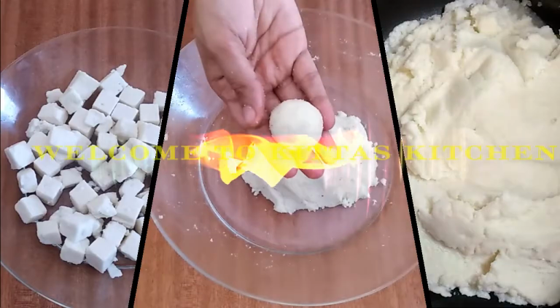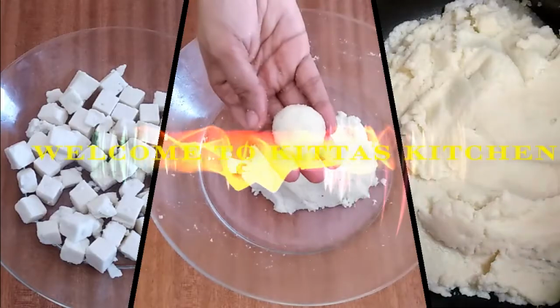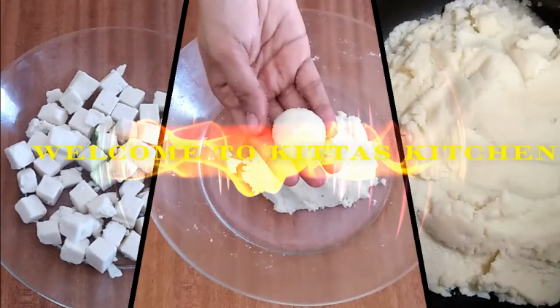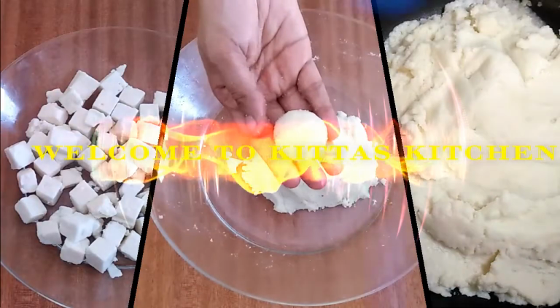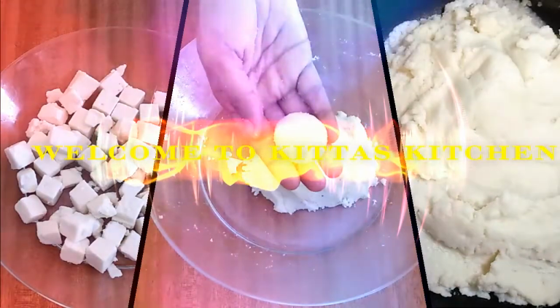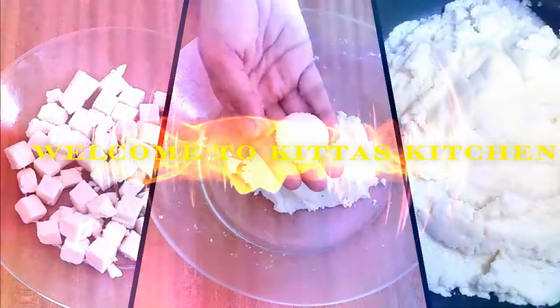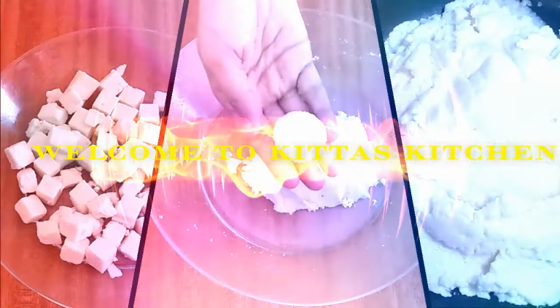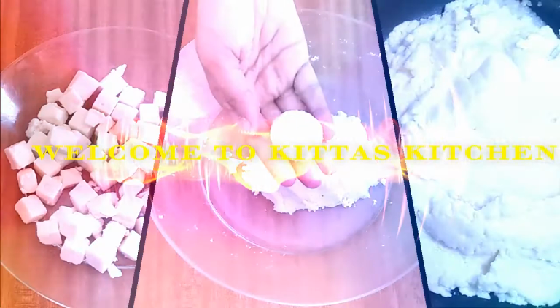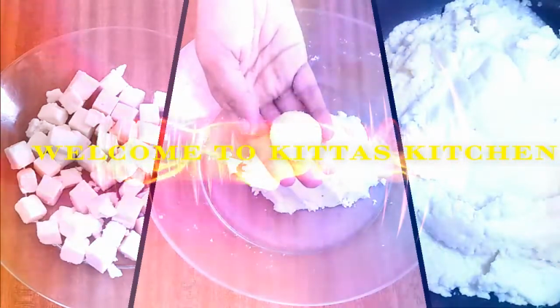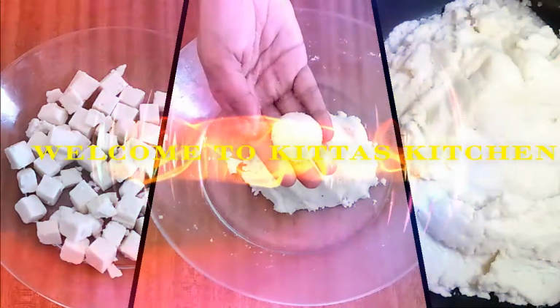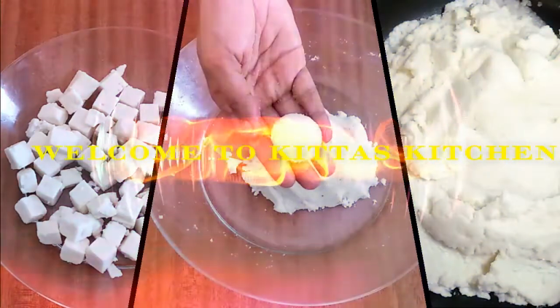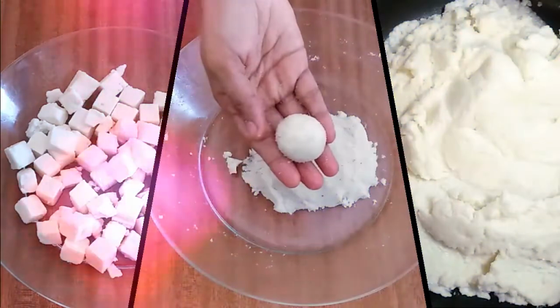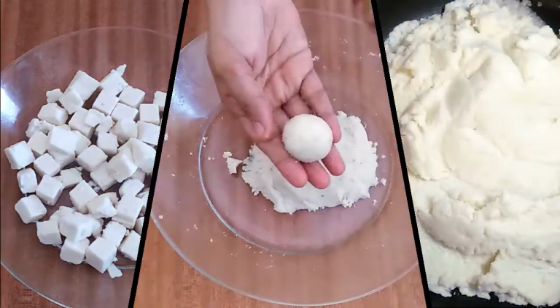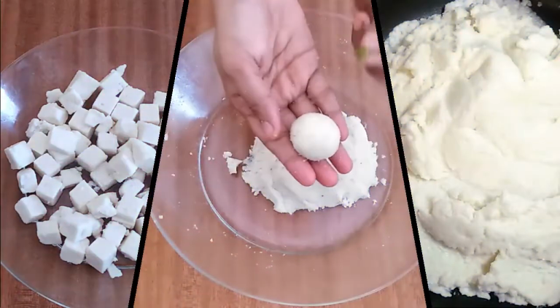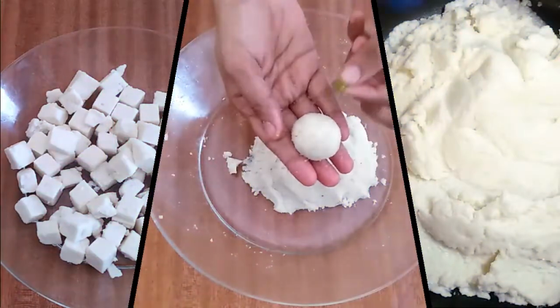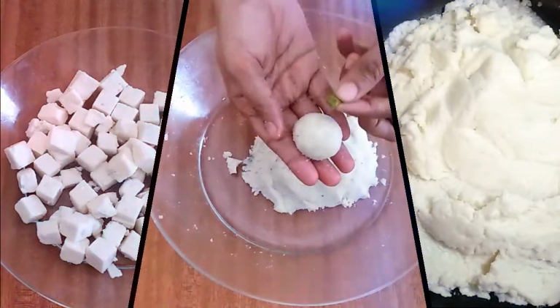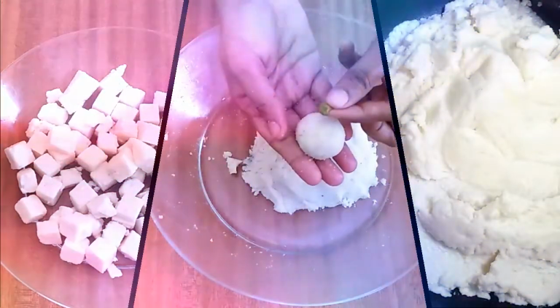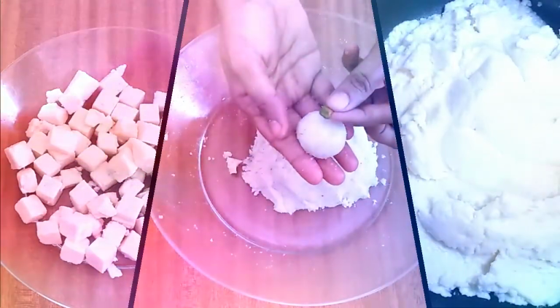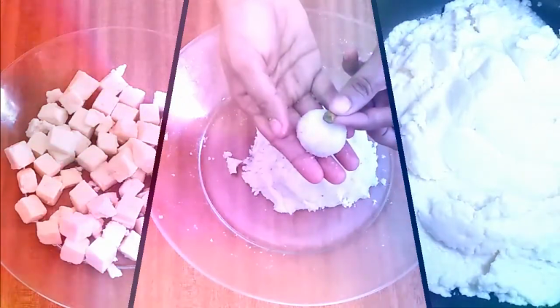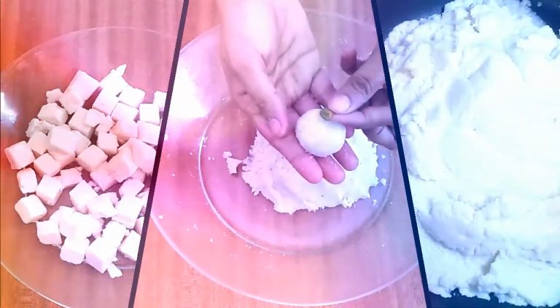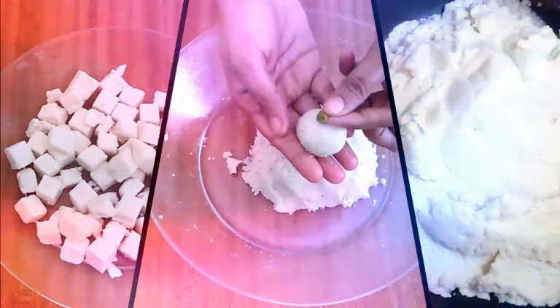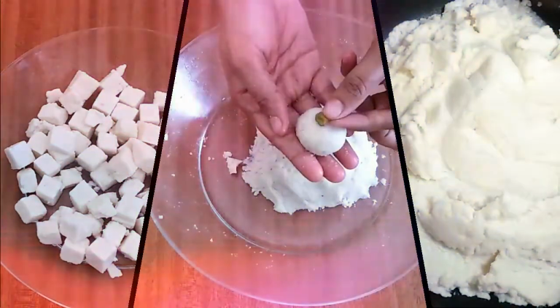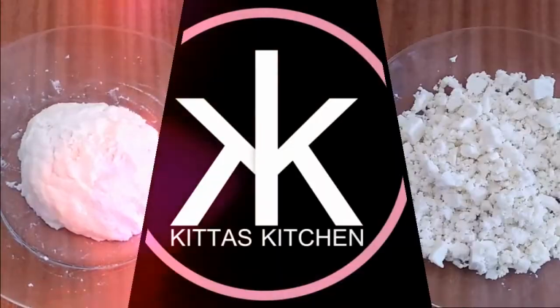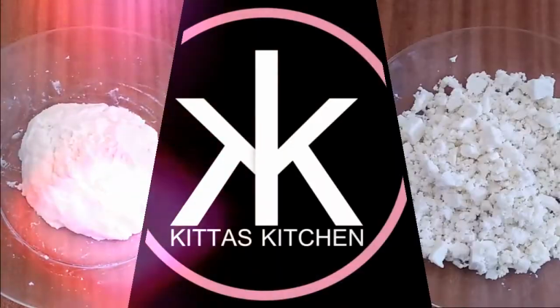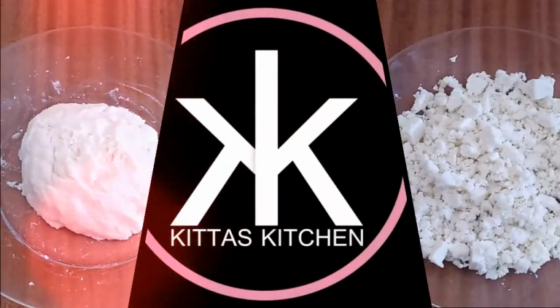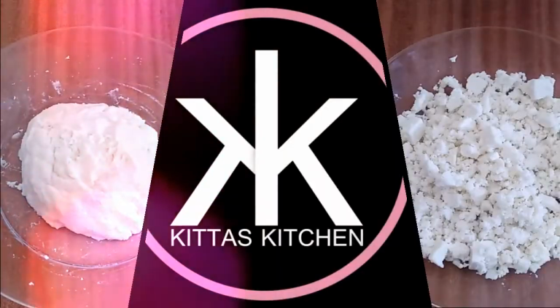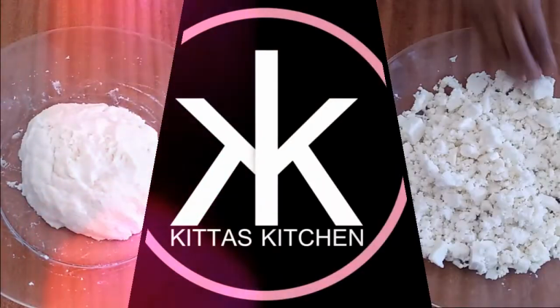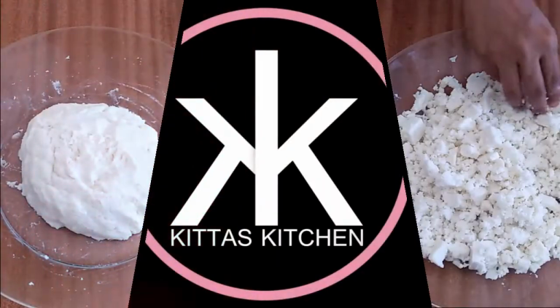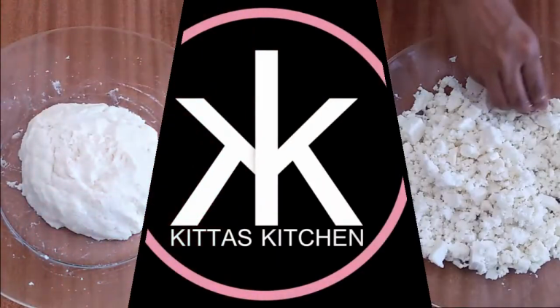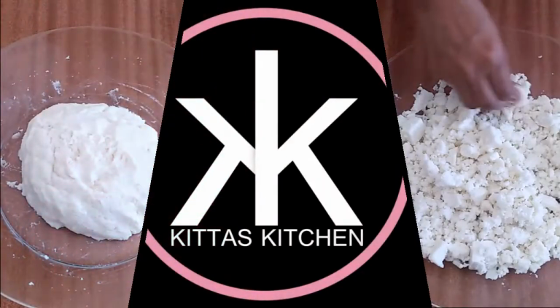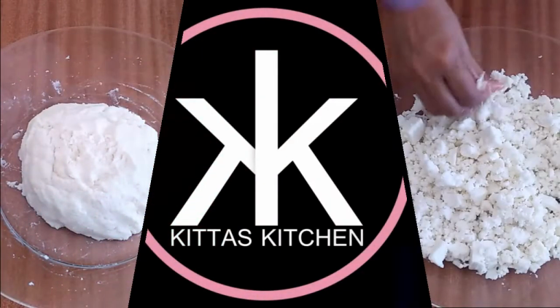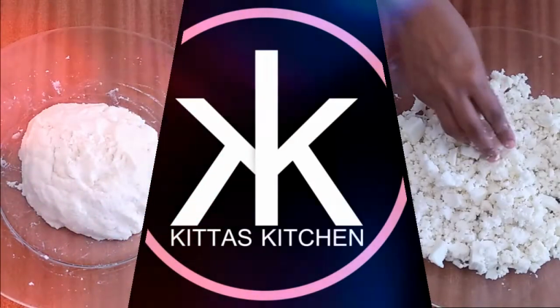Hi friends, welcome to Kitaskiche. I am going to make a very sweet sweet.